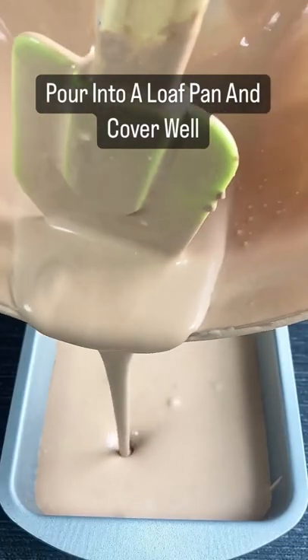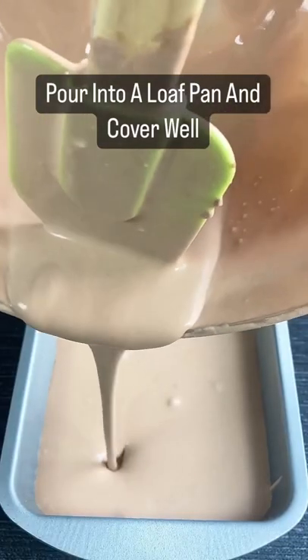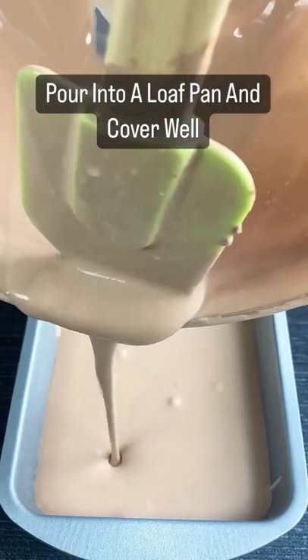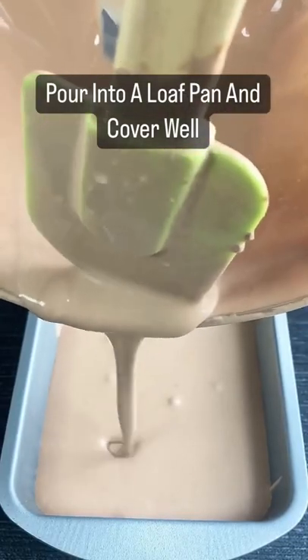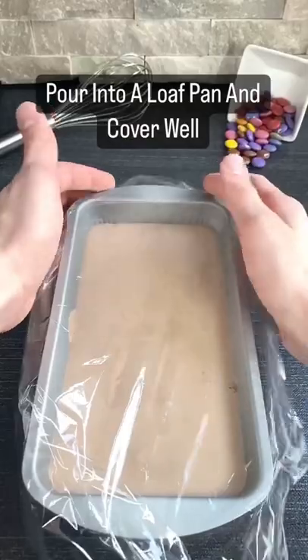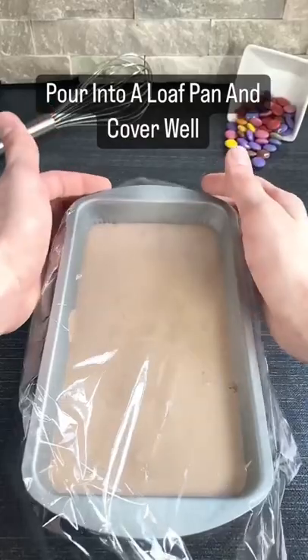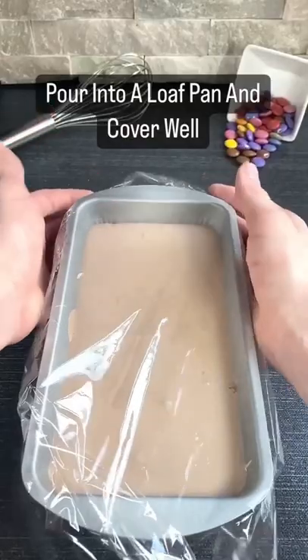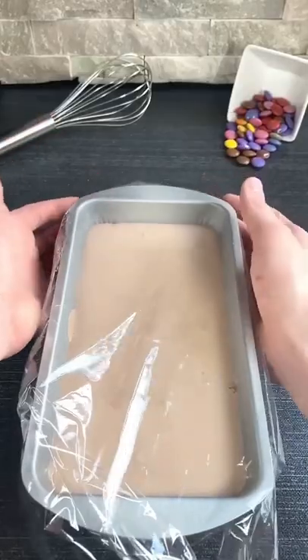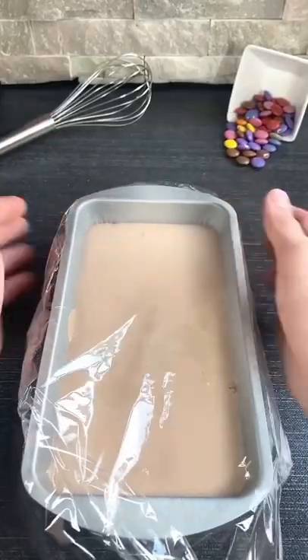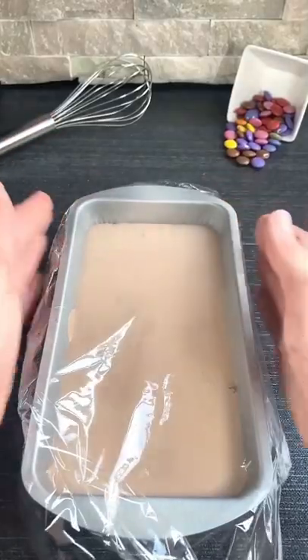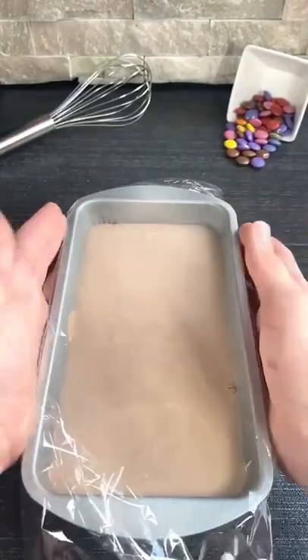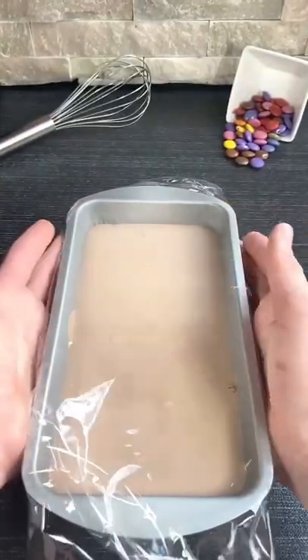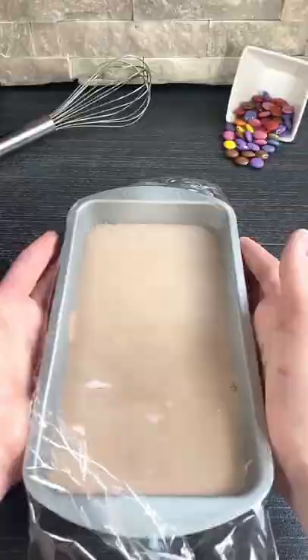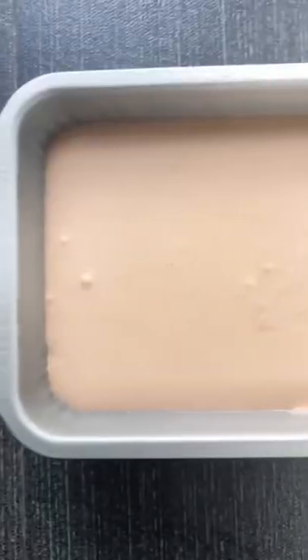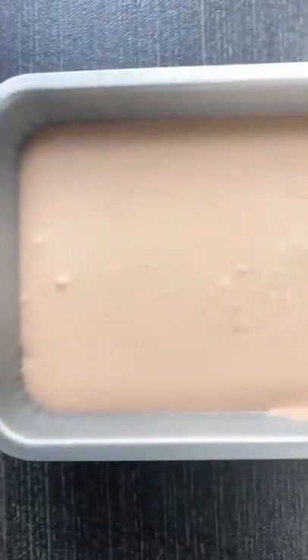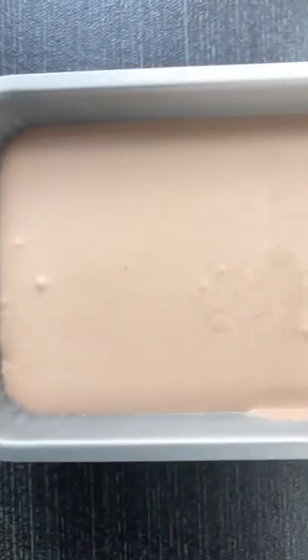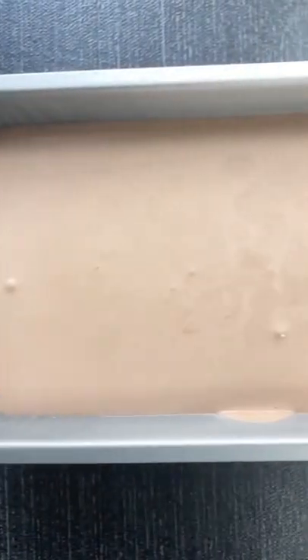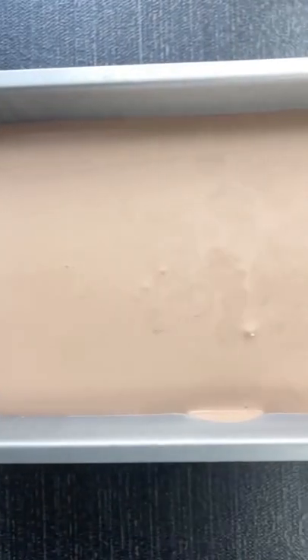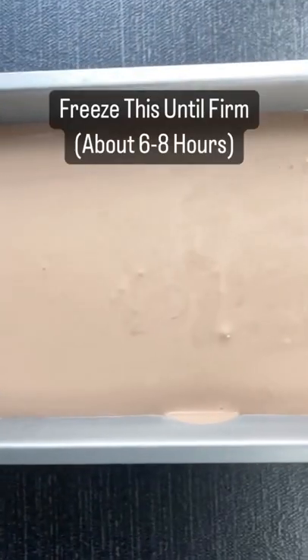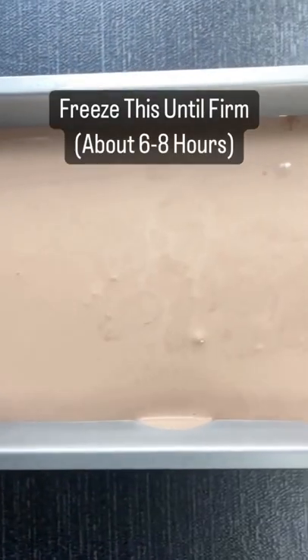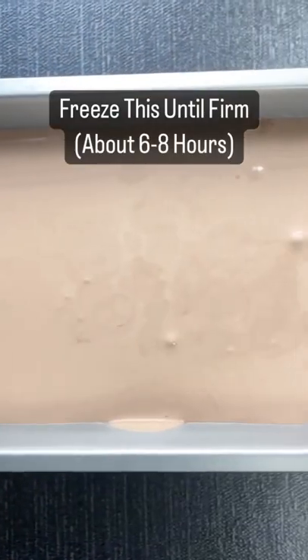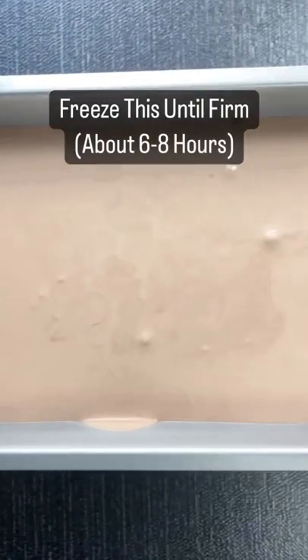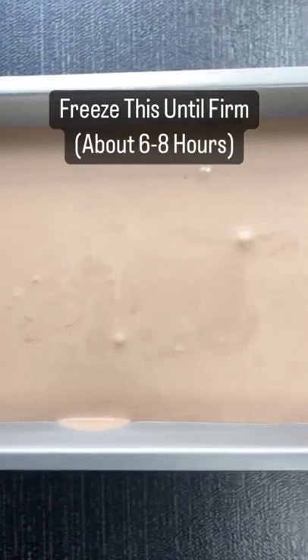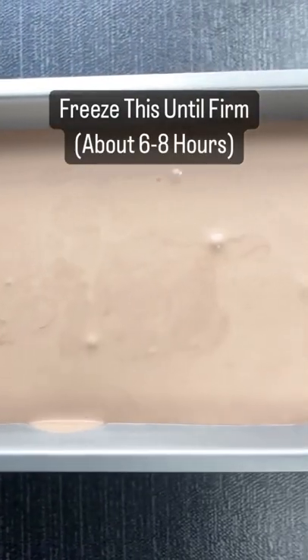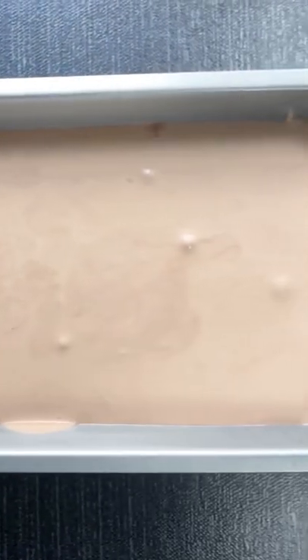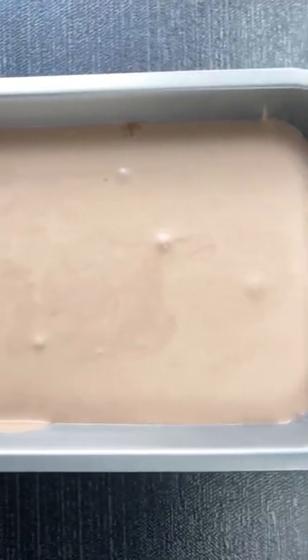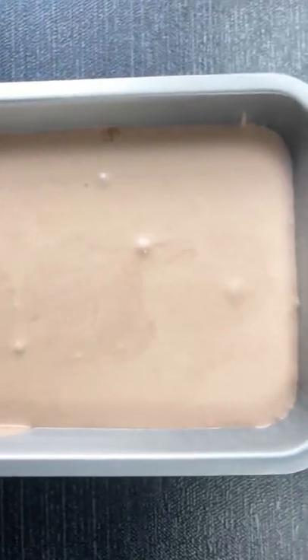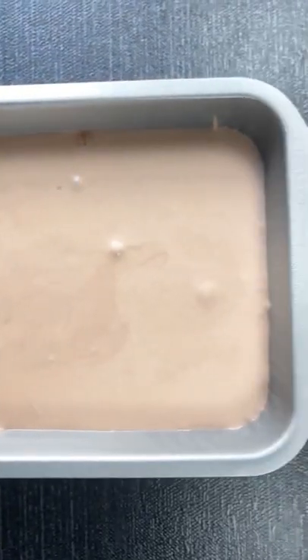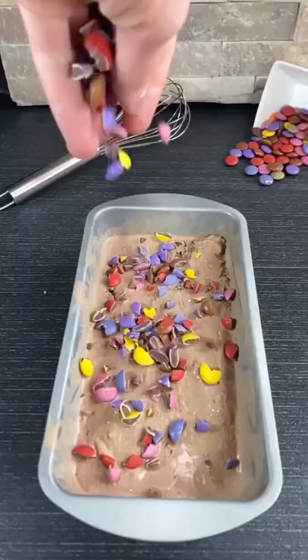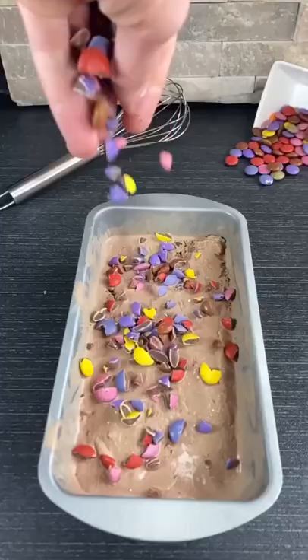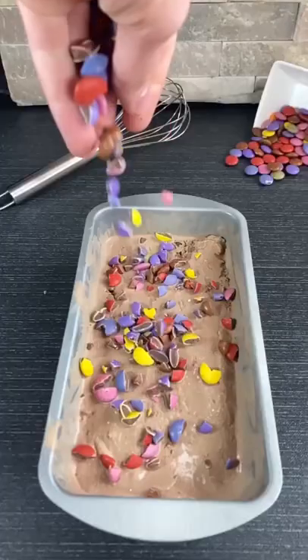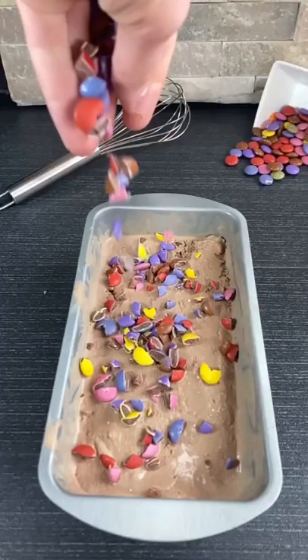Be sure to cover it before freezing it. Then freeze this for six to eight hours until firm.